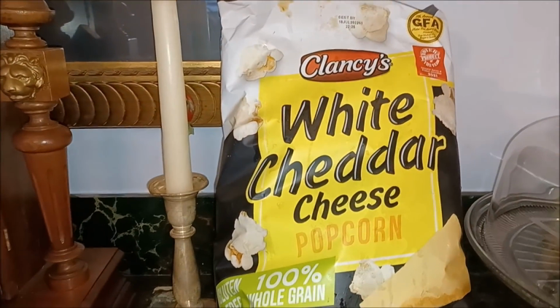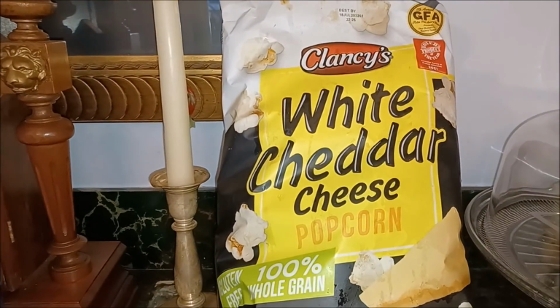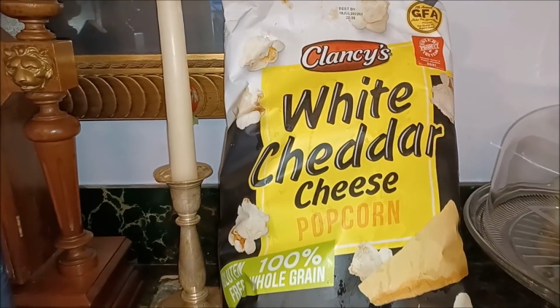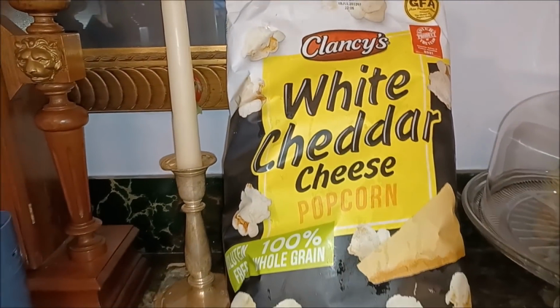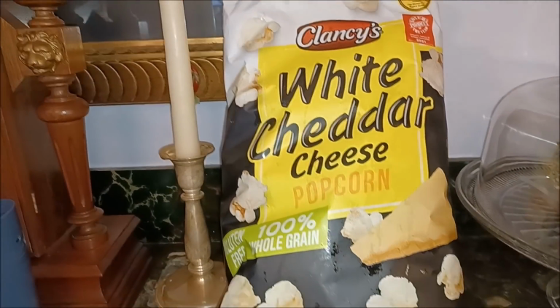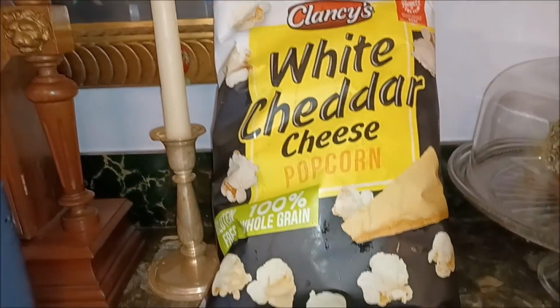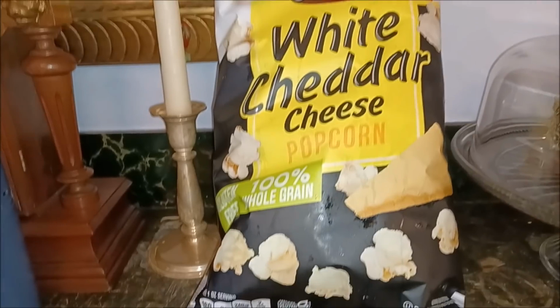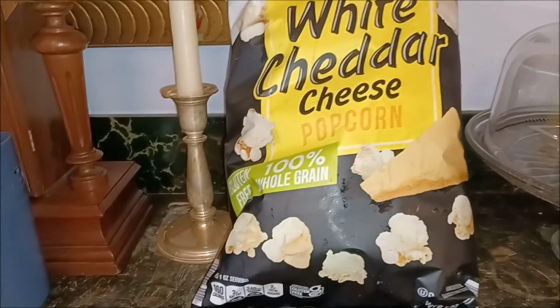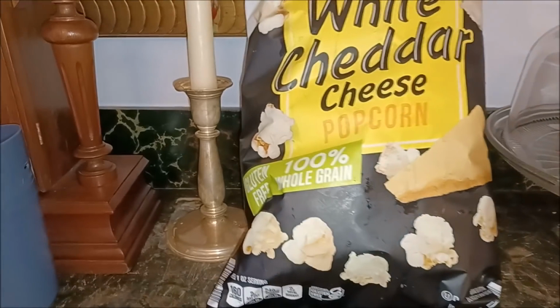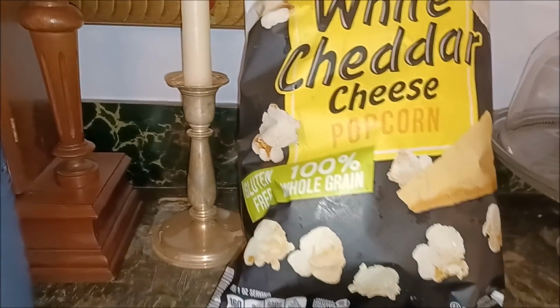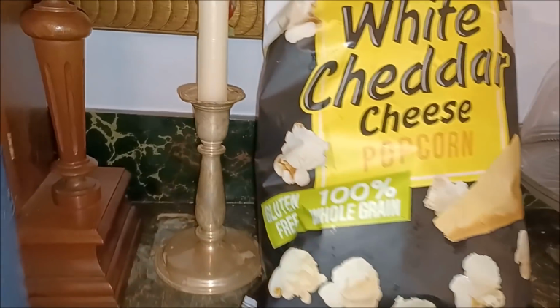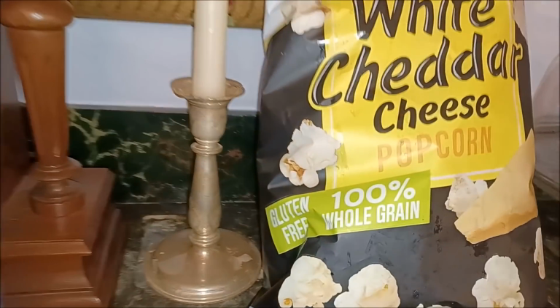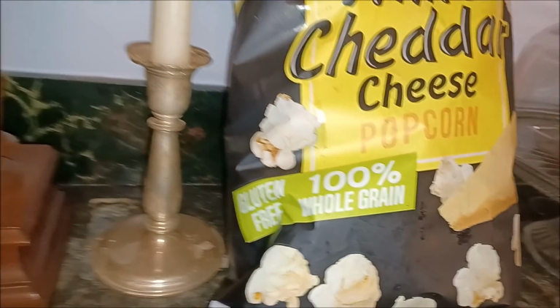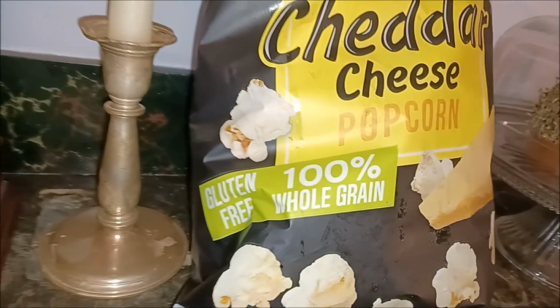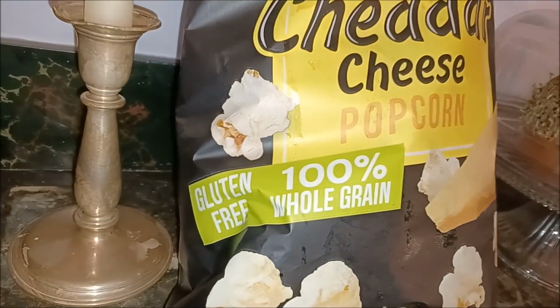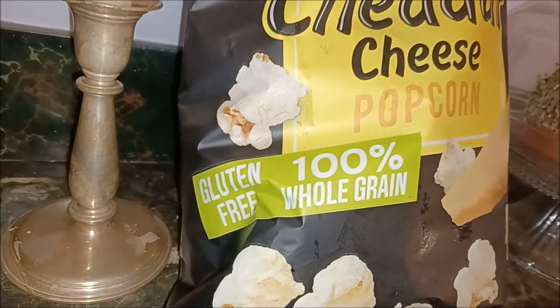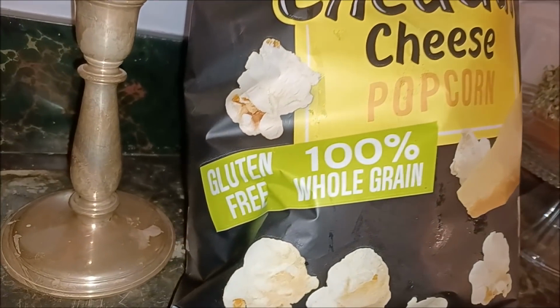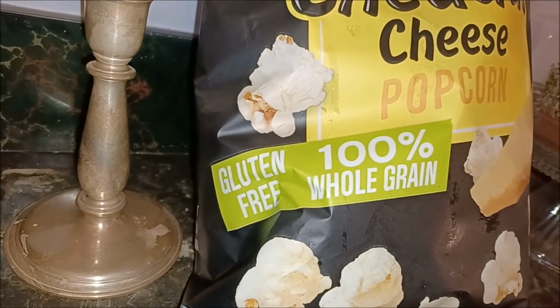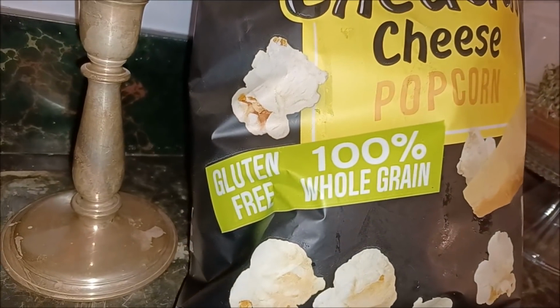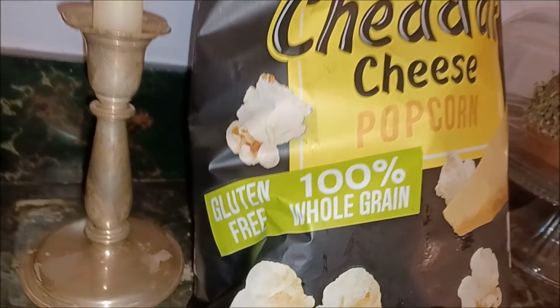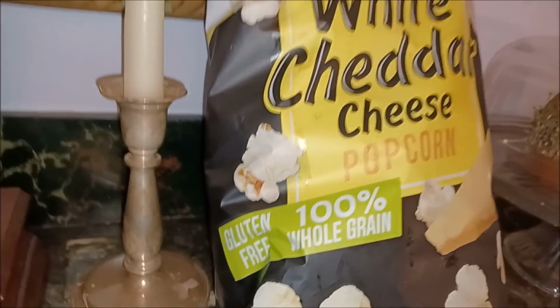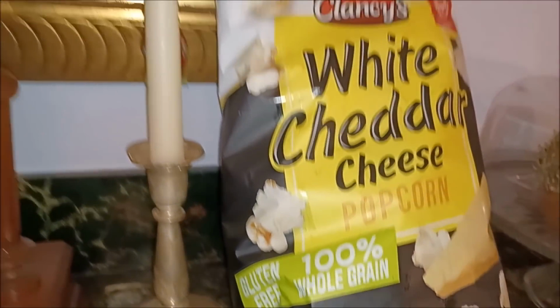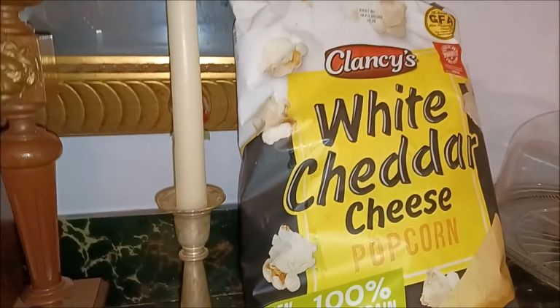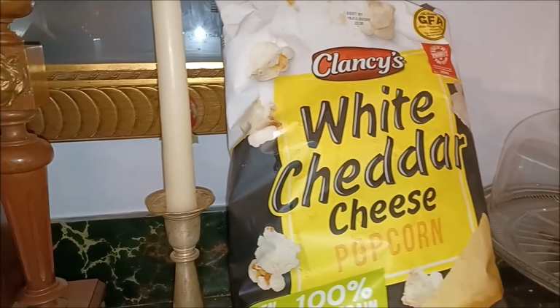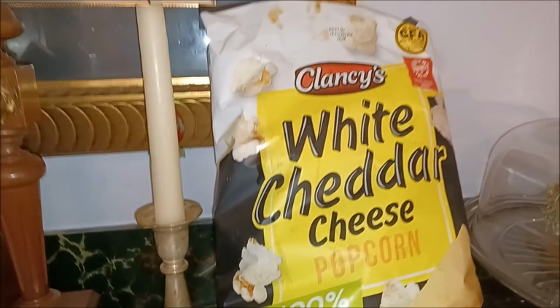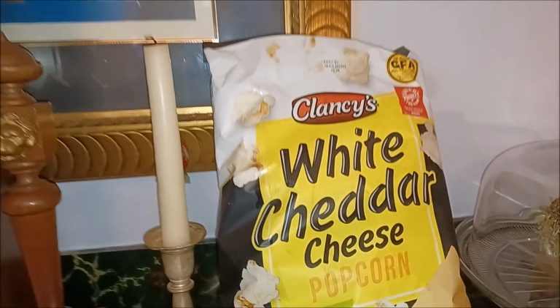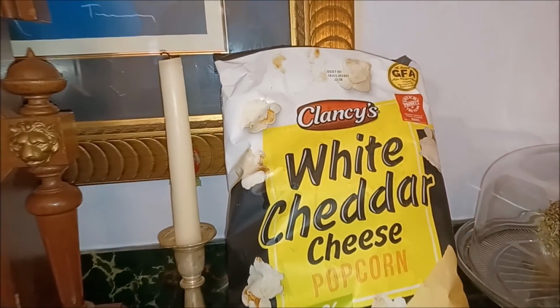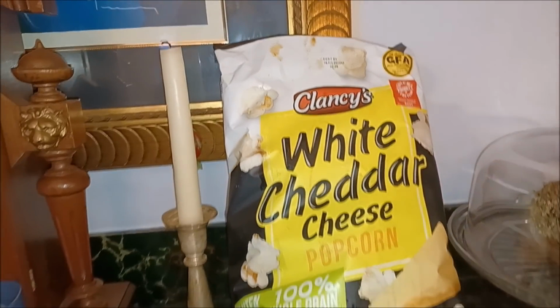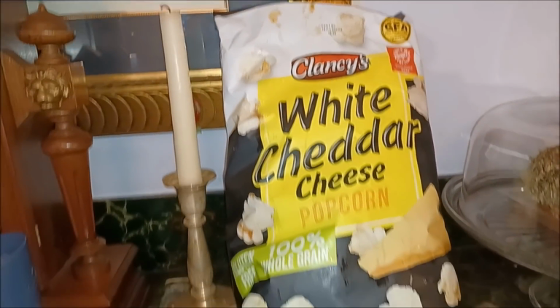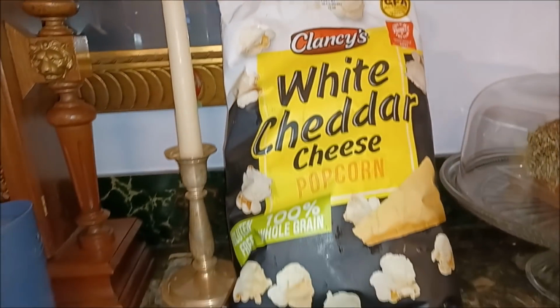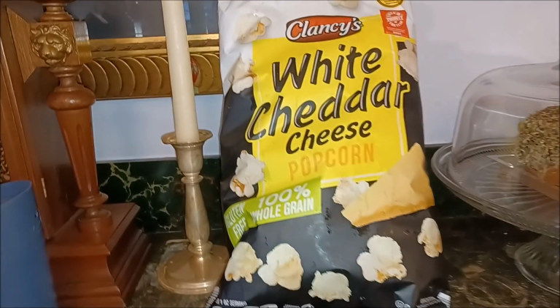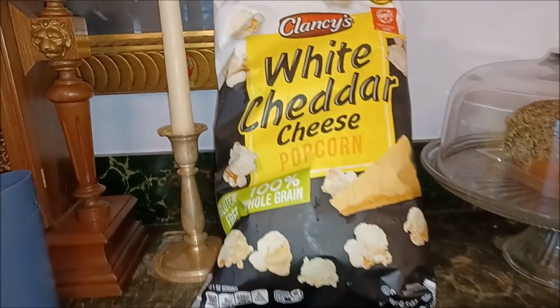What's this? Clancy's white cheddar cheese popcorn, 100% whole grain — well of course, because popcorn is a whole grain.